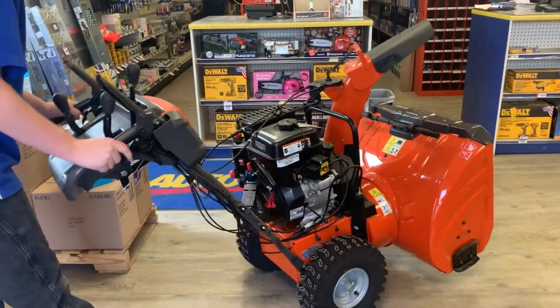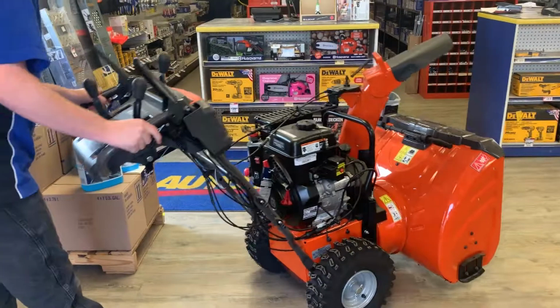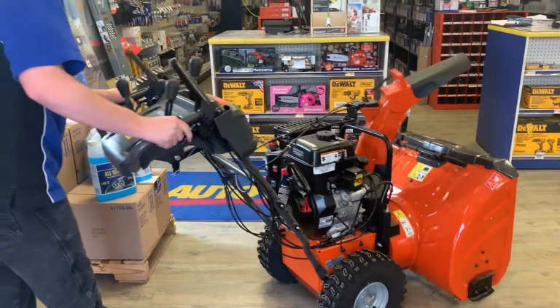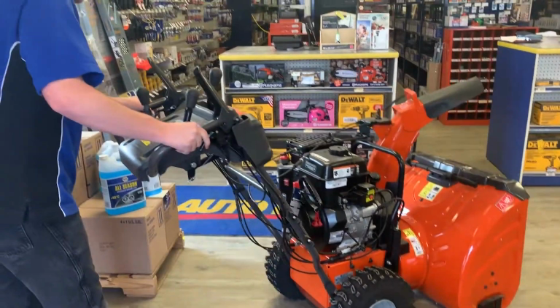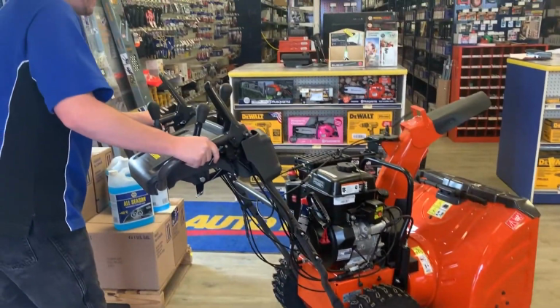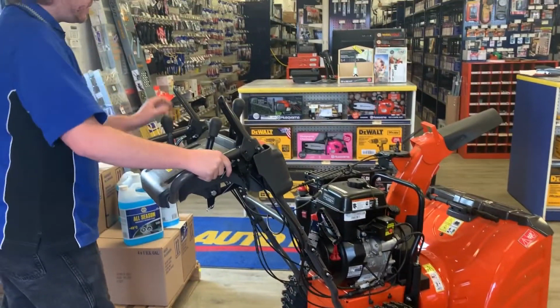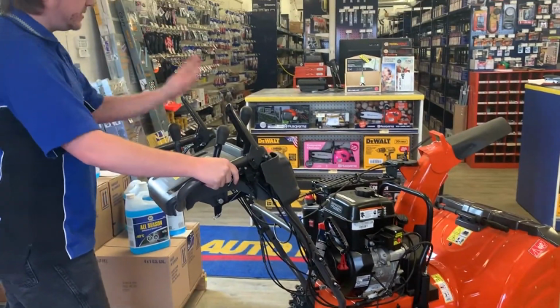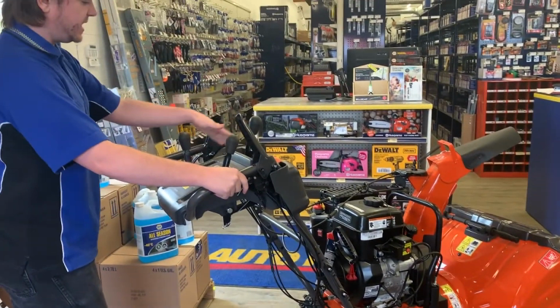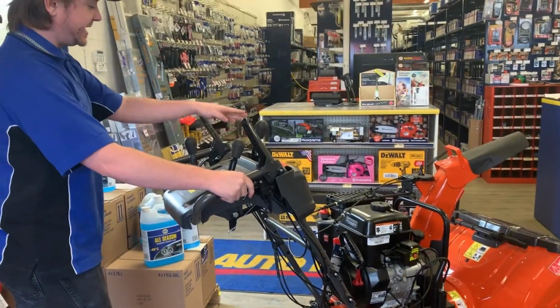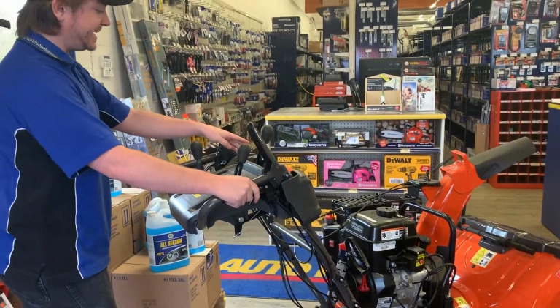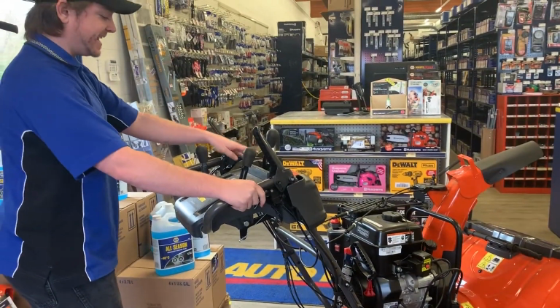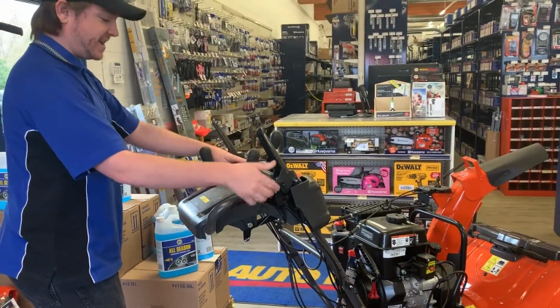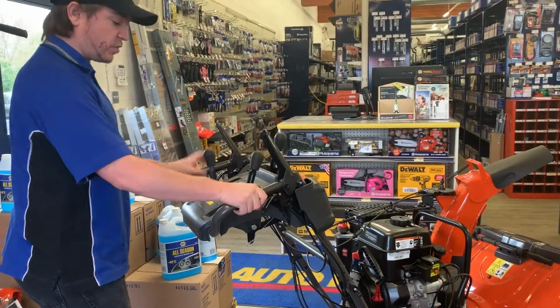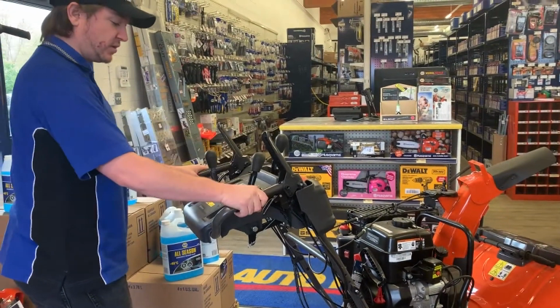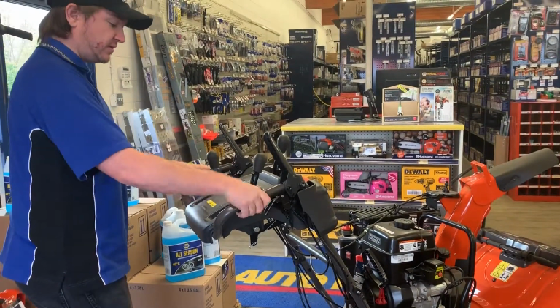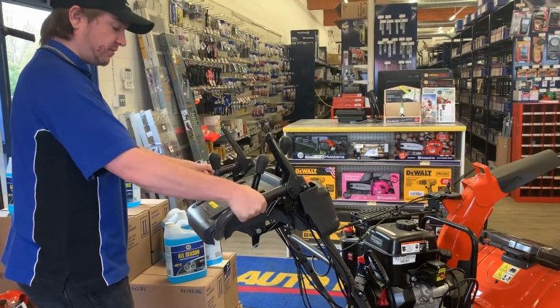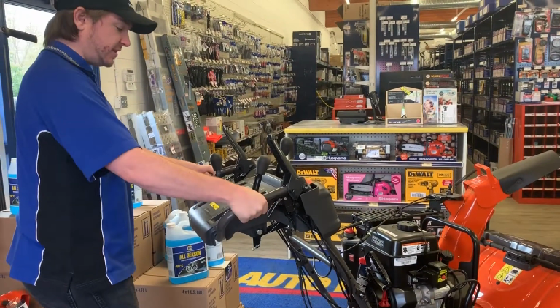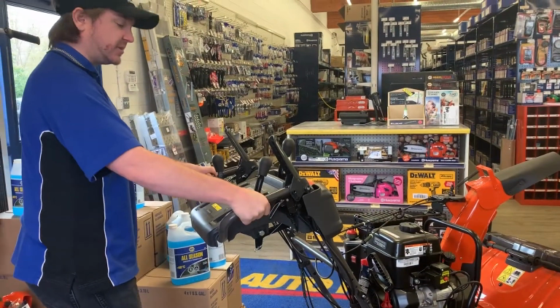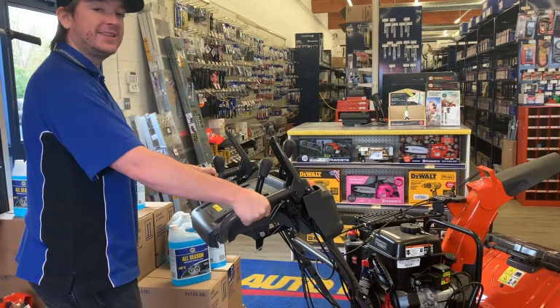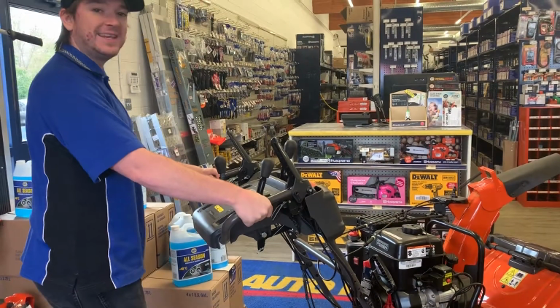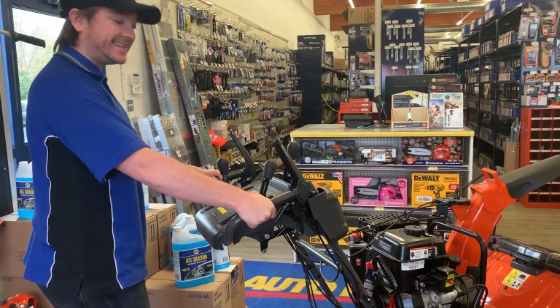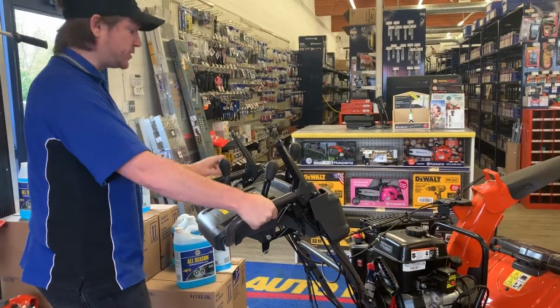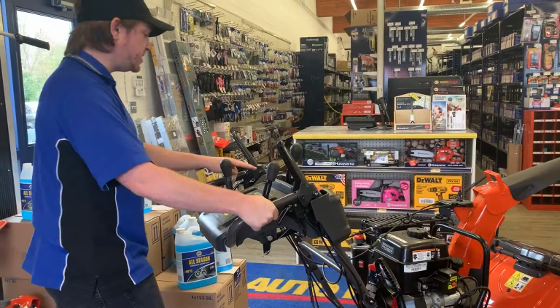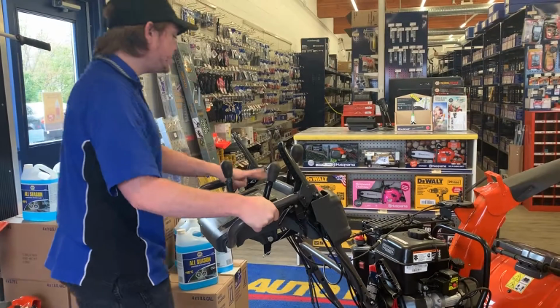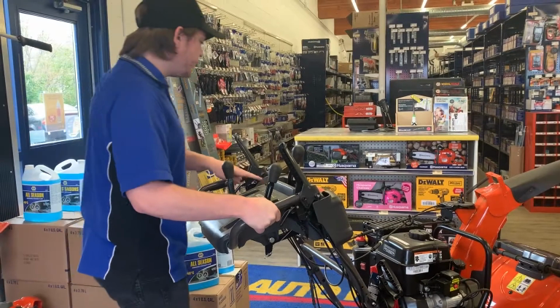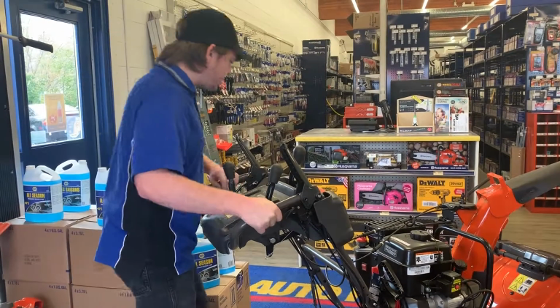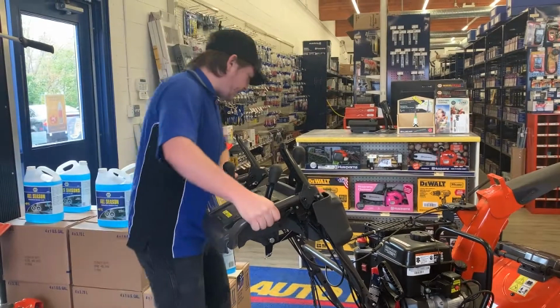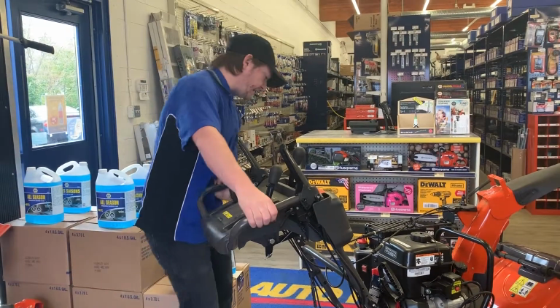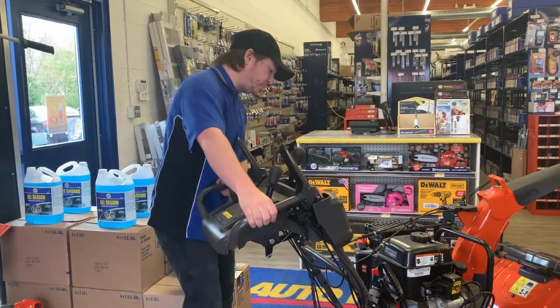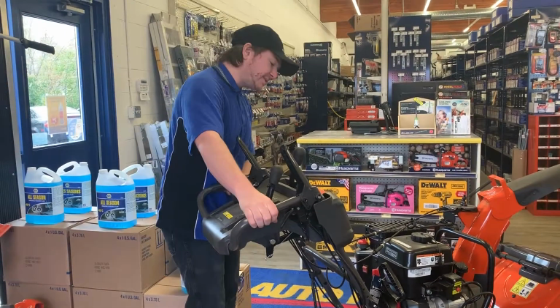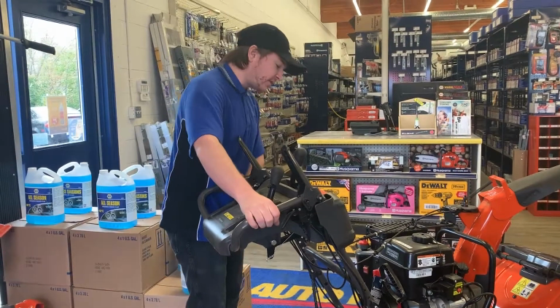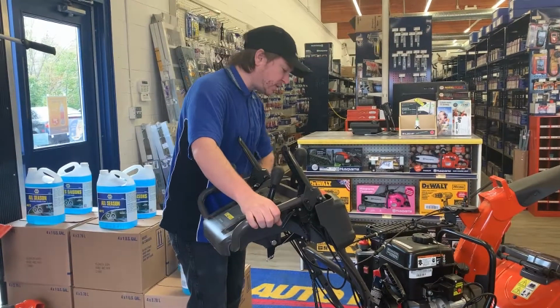You also have a heated hand warmer right there, so your hands will be nice and toasty. Super easy to start as well.